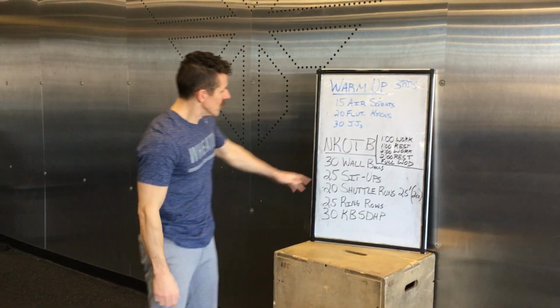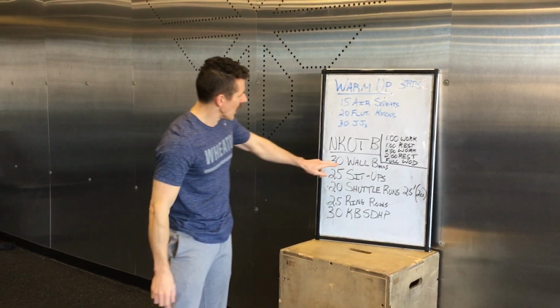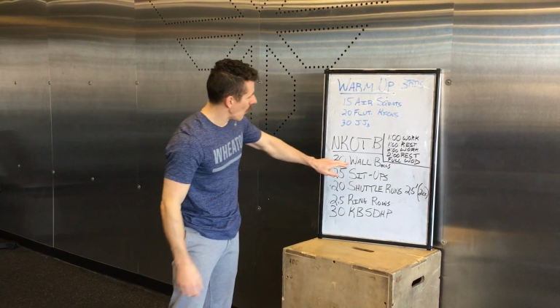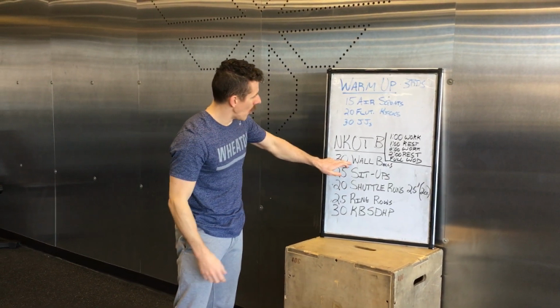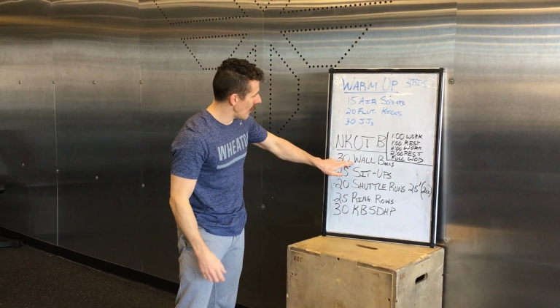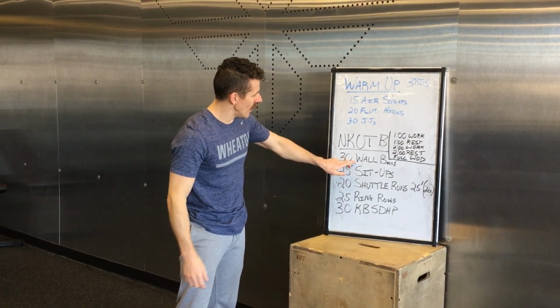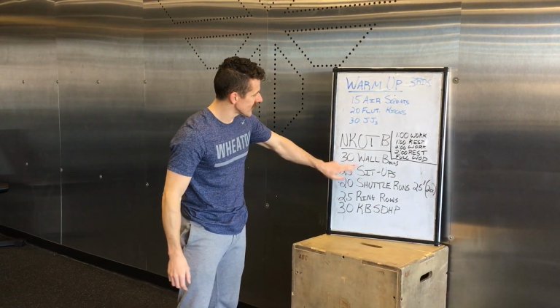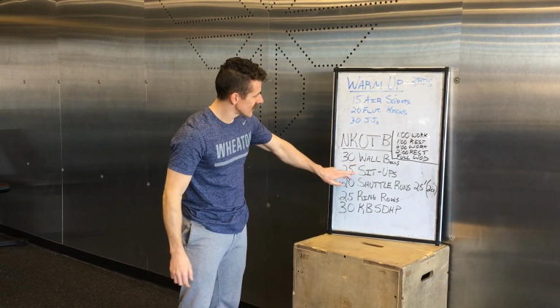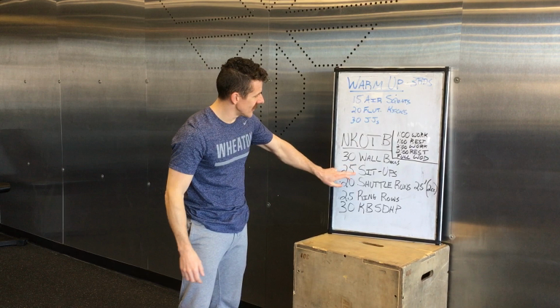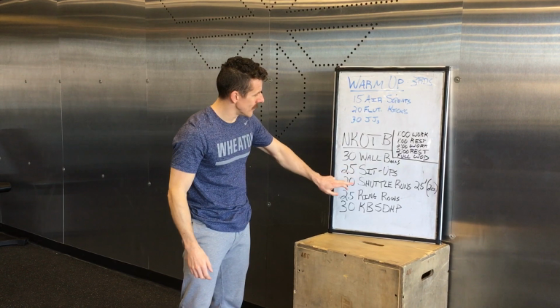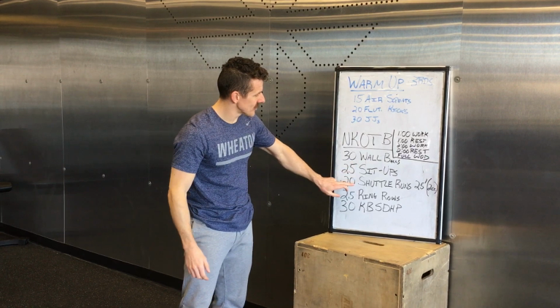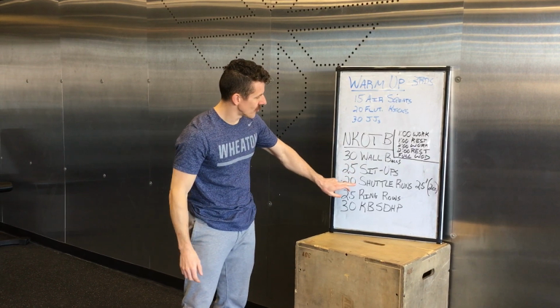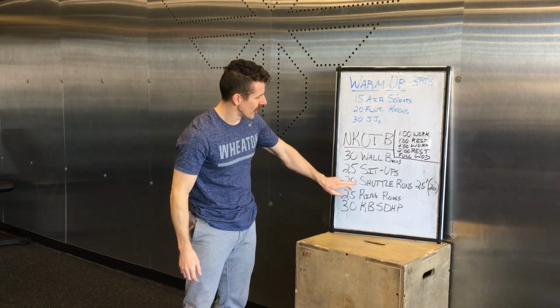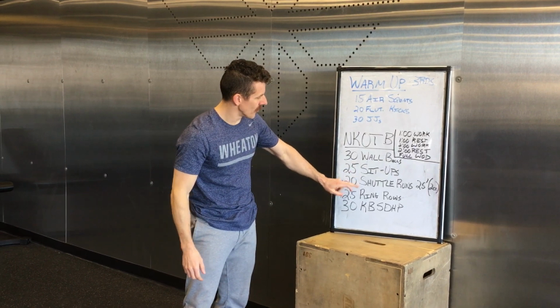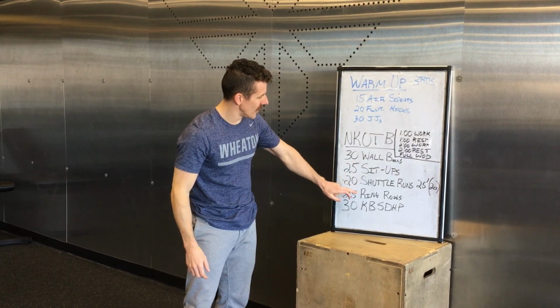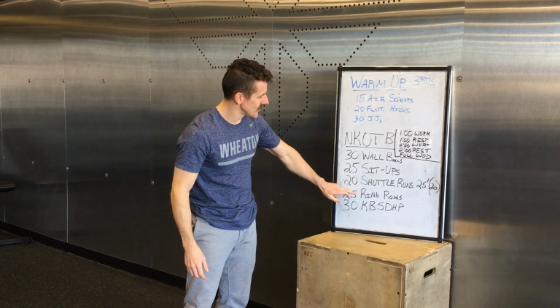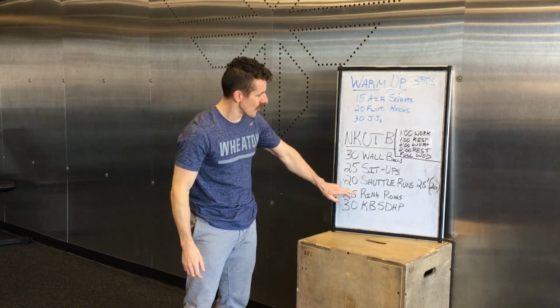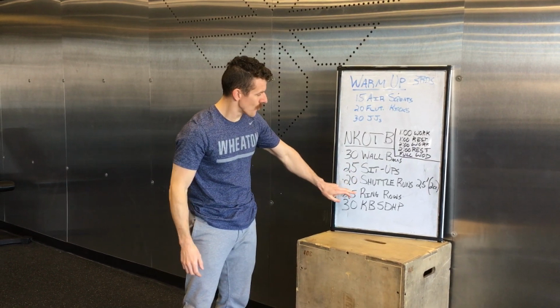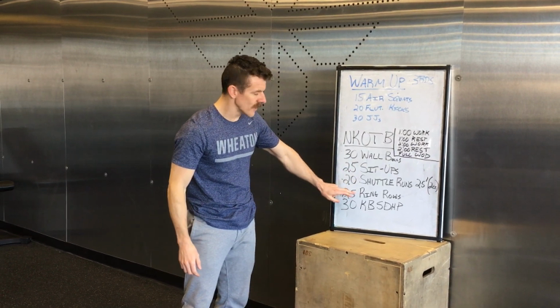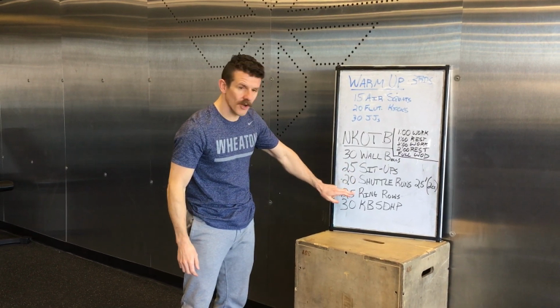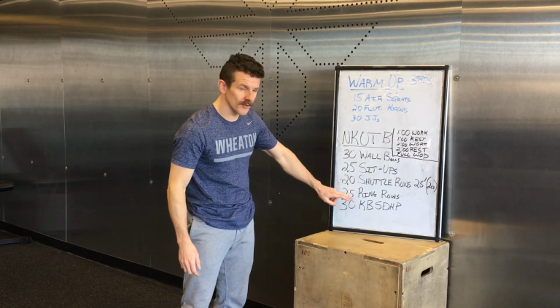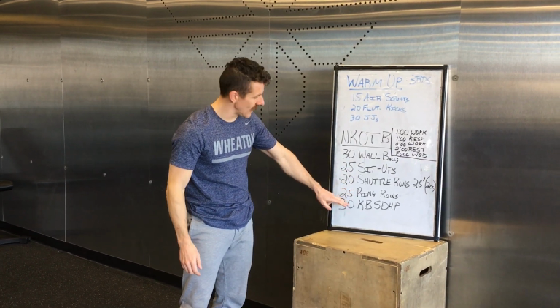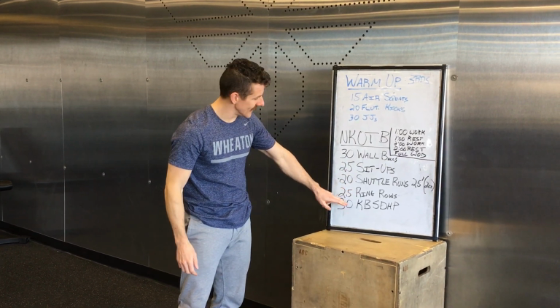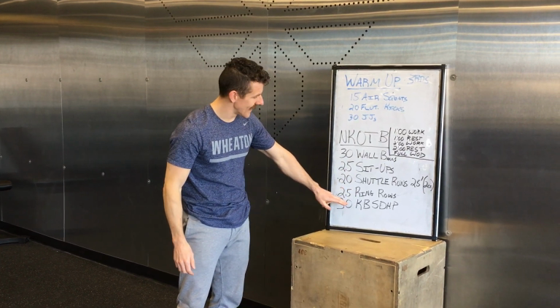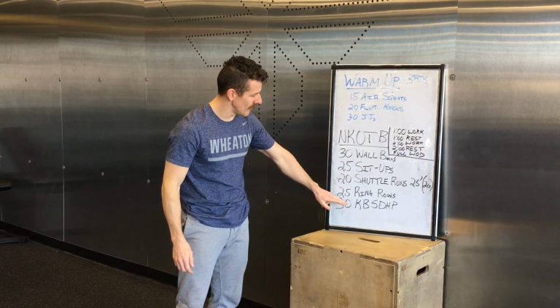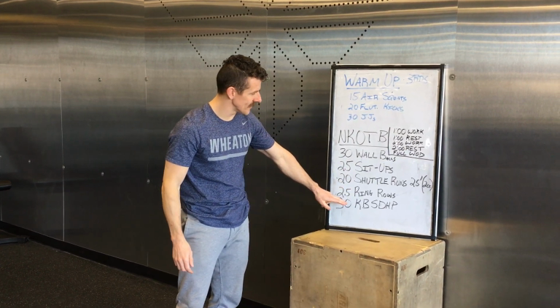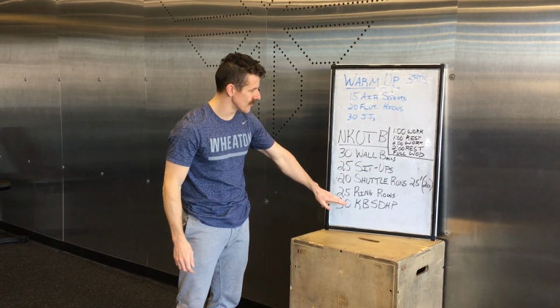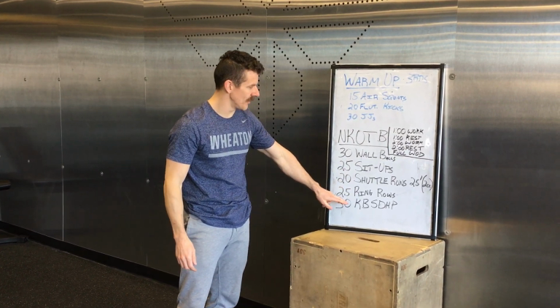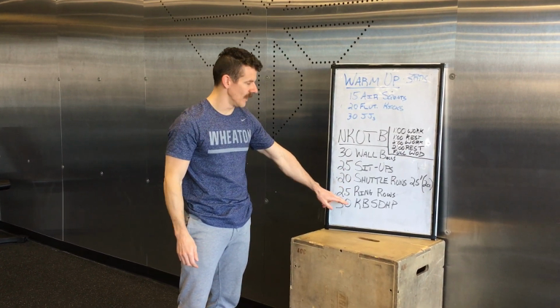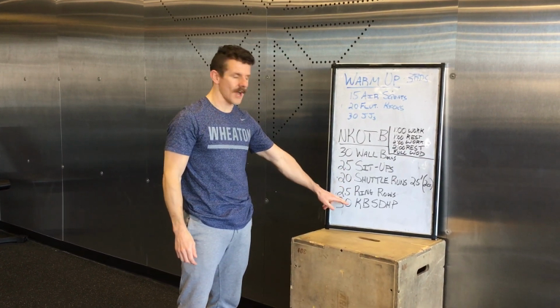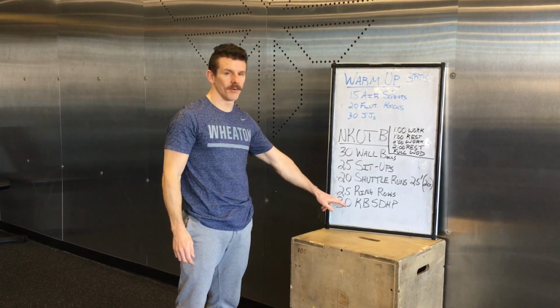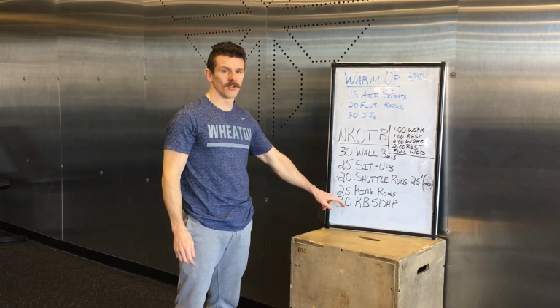You've got wall balls, sit-ups, shuttle runs, ring rows, and kettlebell sumo deadlift high pulls.